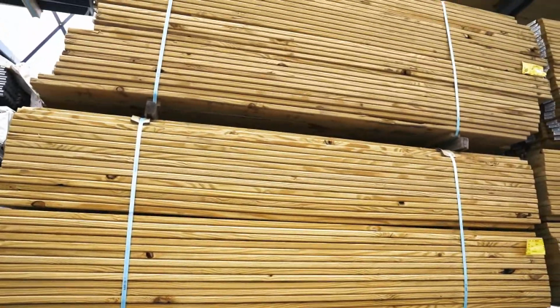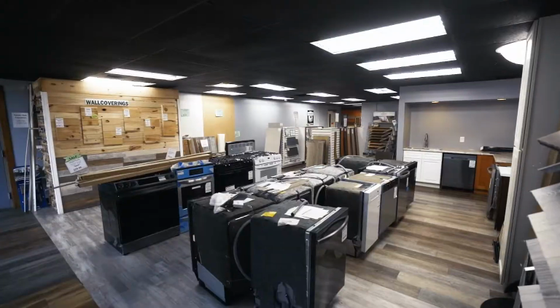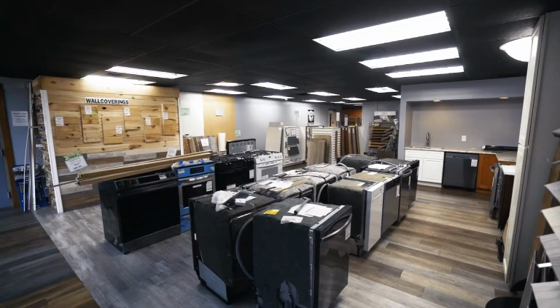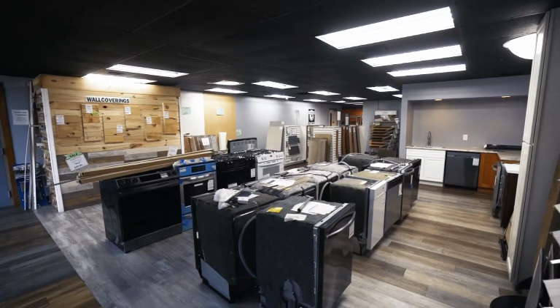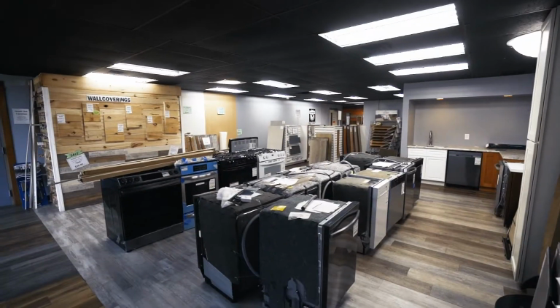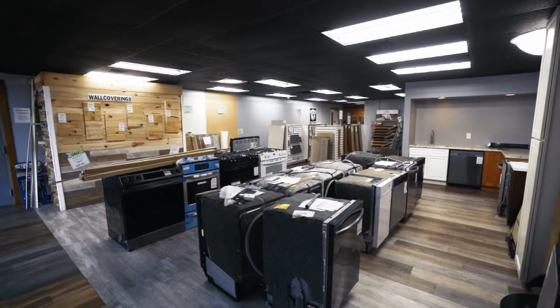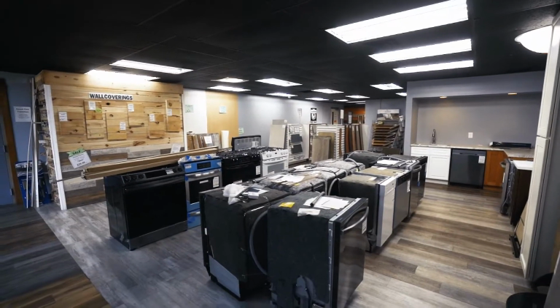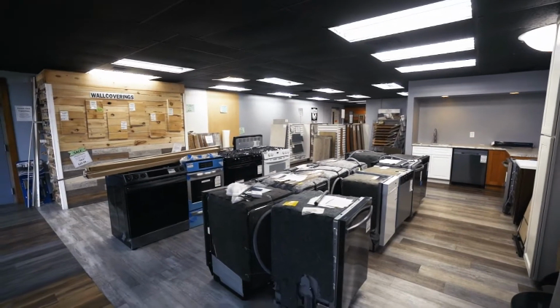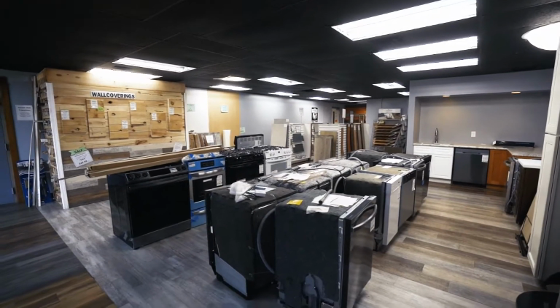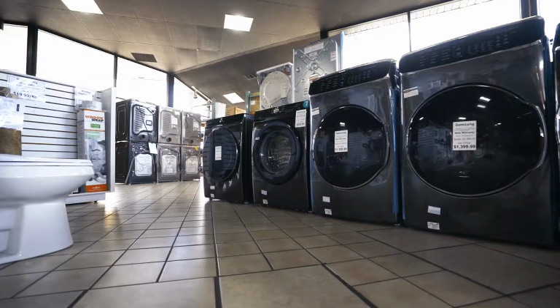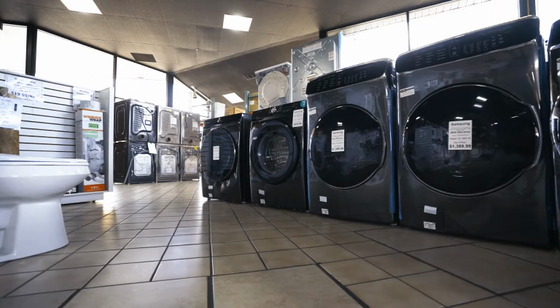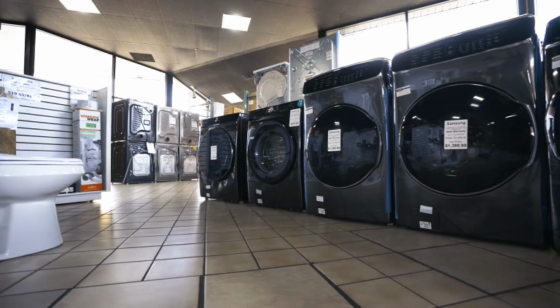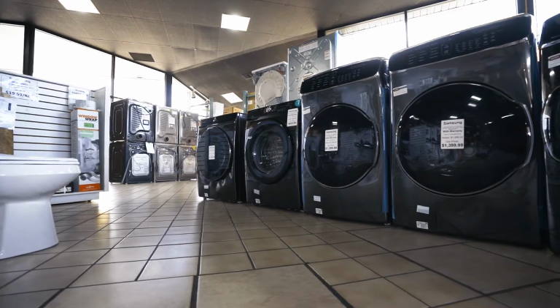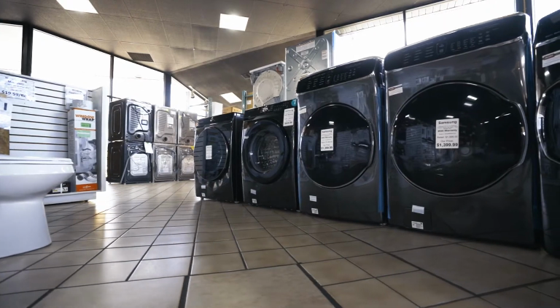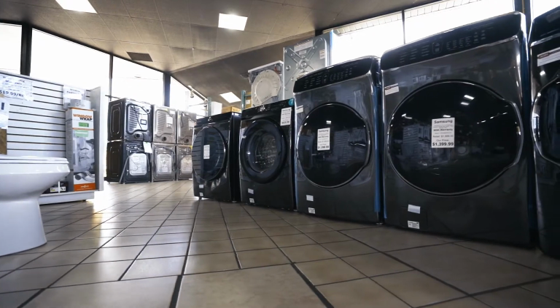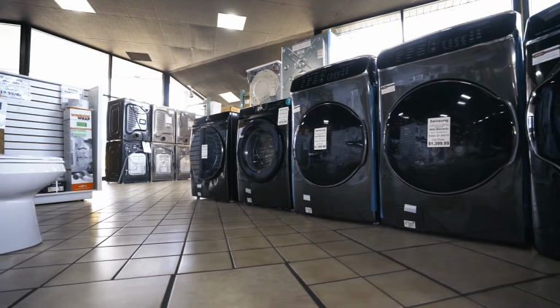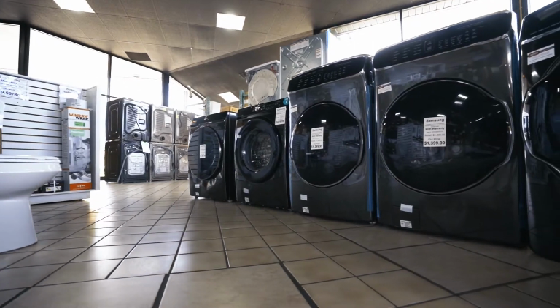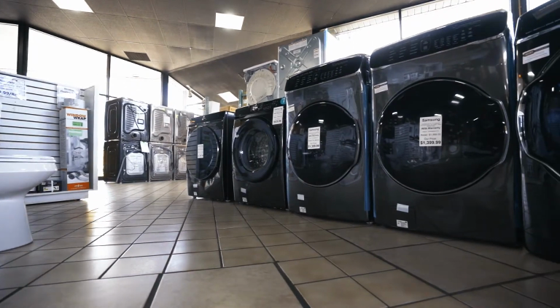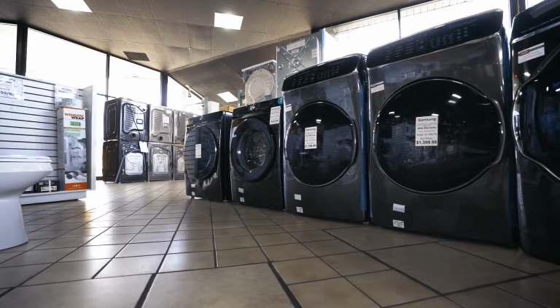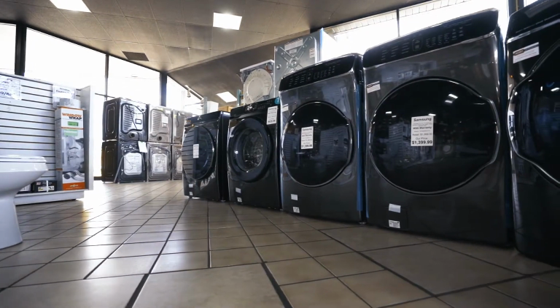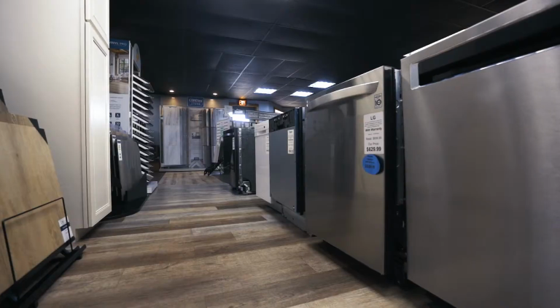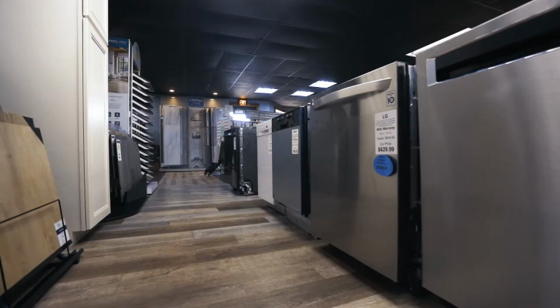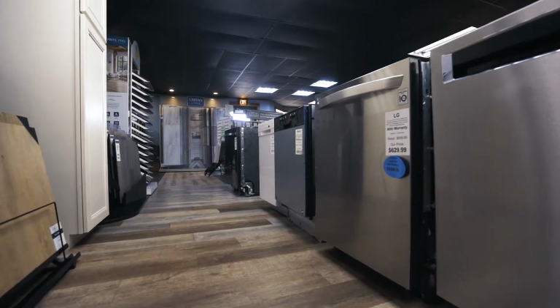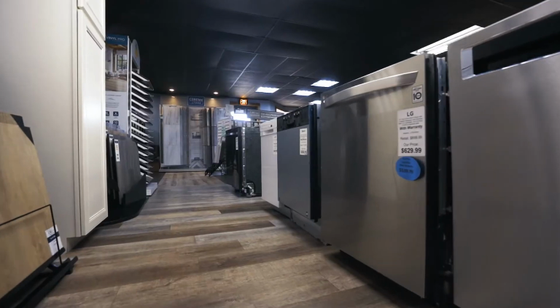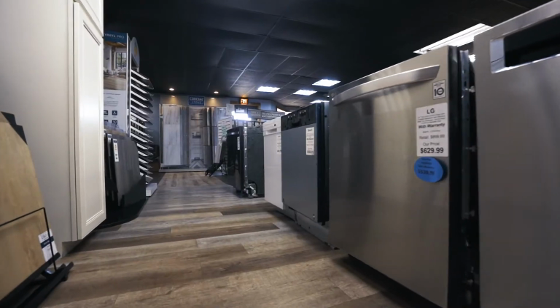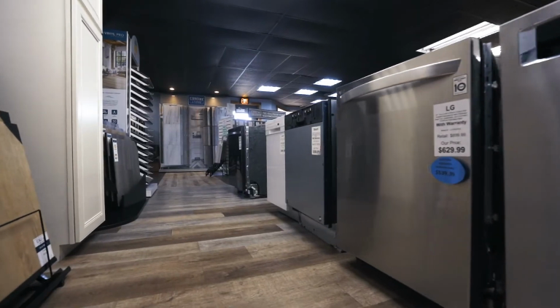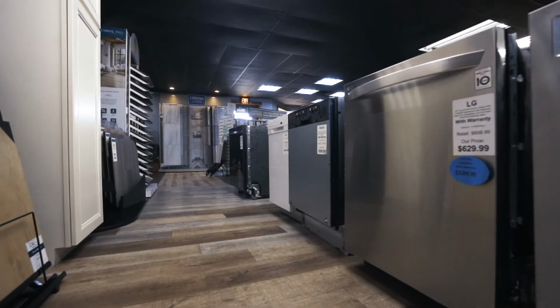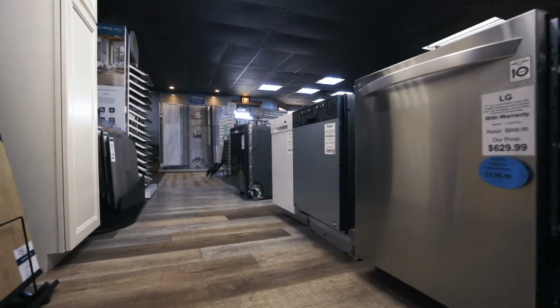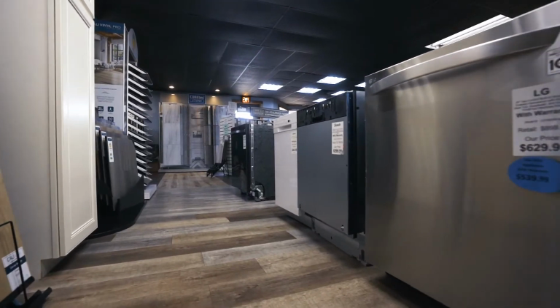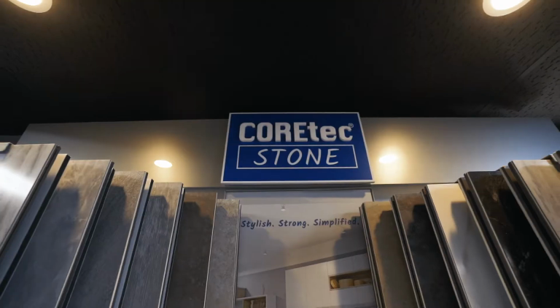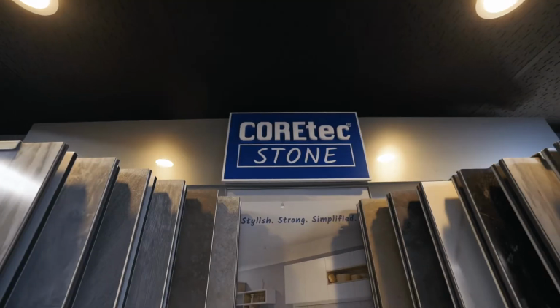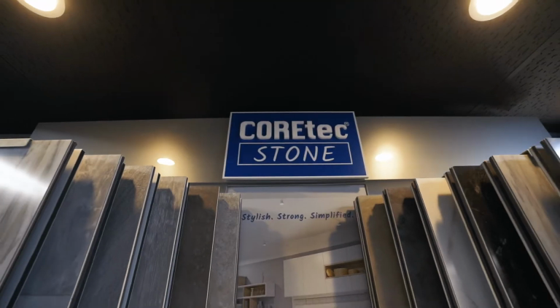We buy overstocks, buyouts, last year's models, scratch and dents. If we can't sell it for 30-50% off, we won't.